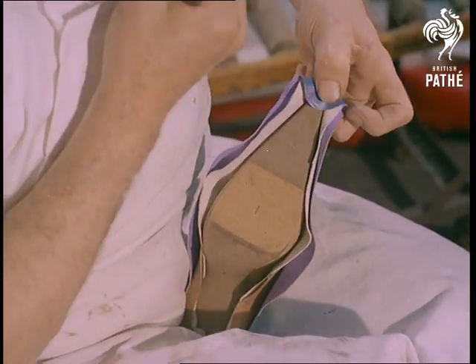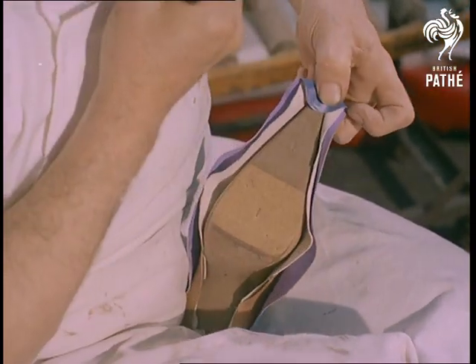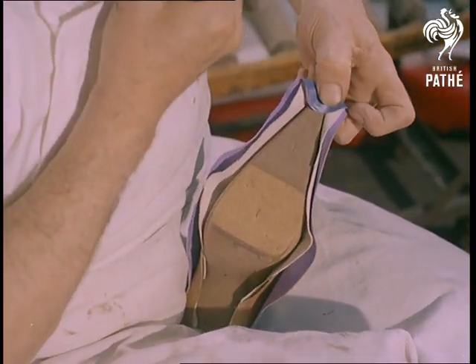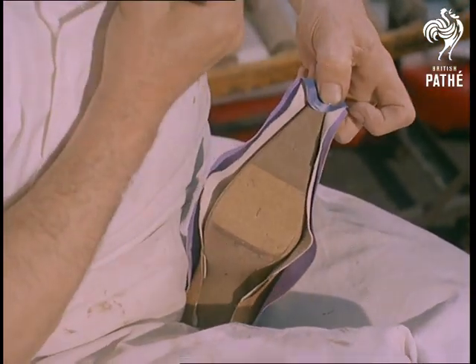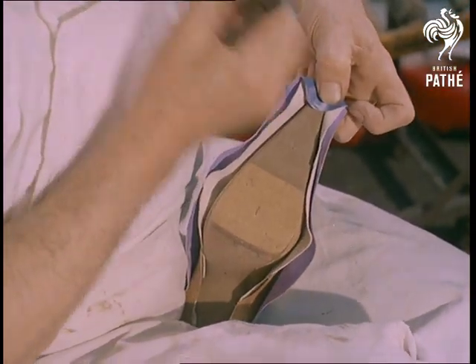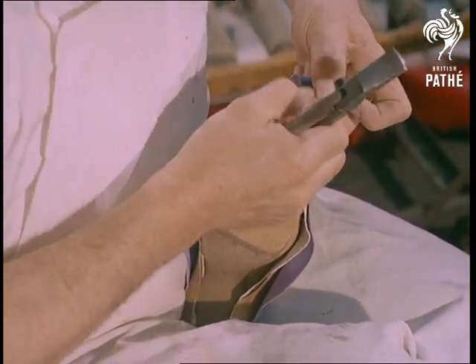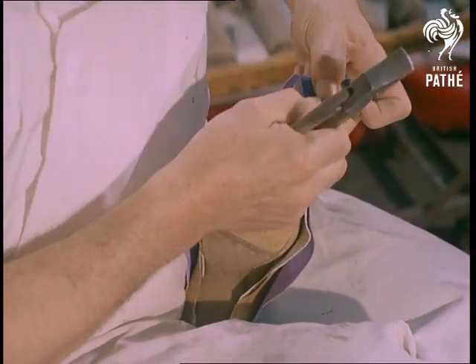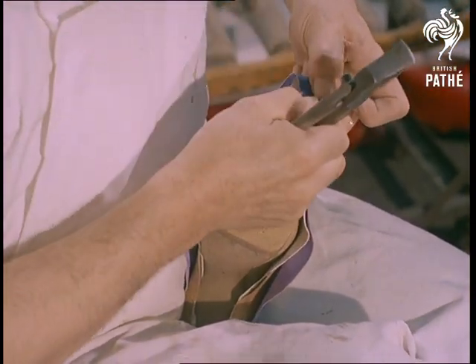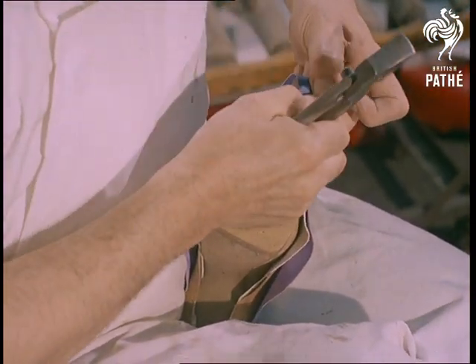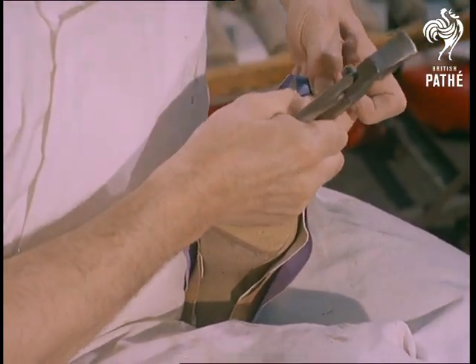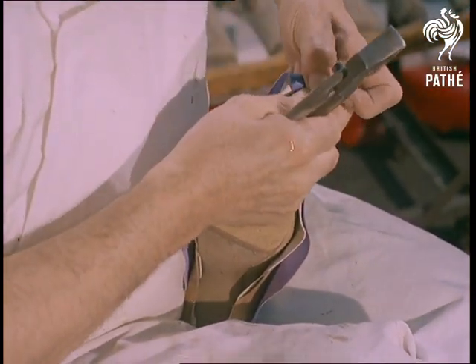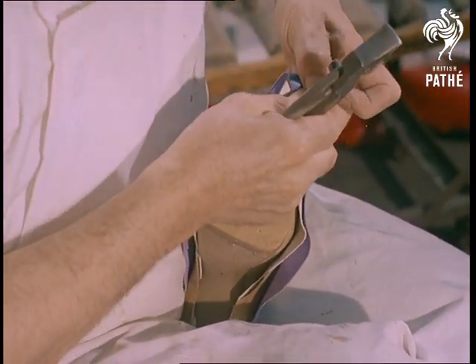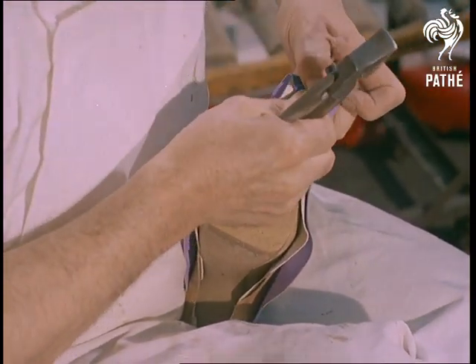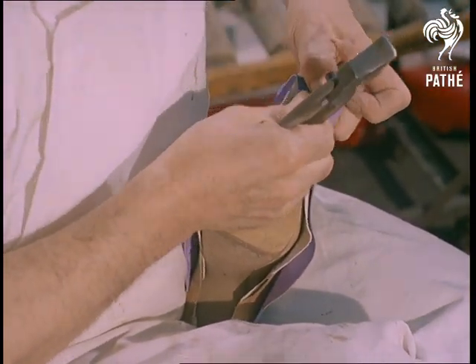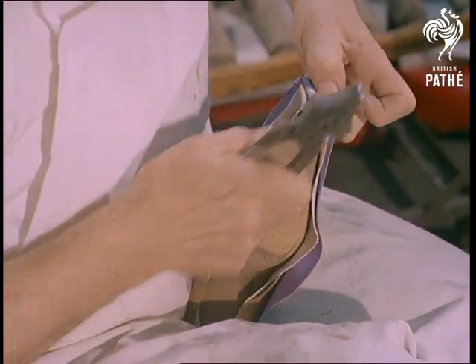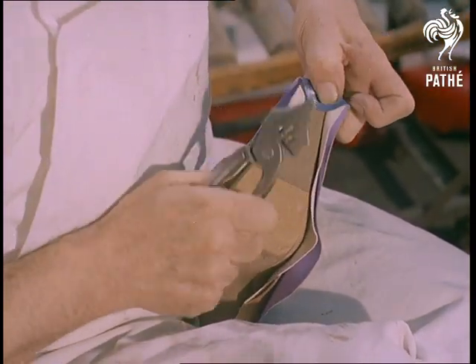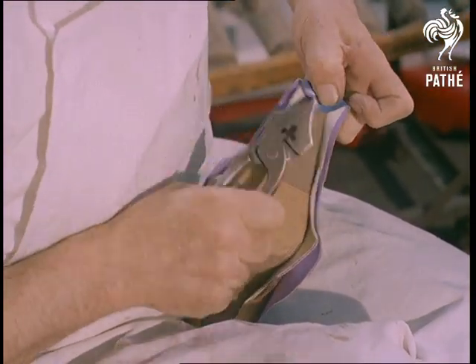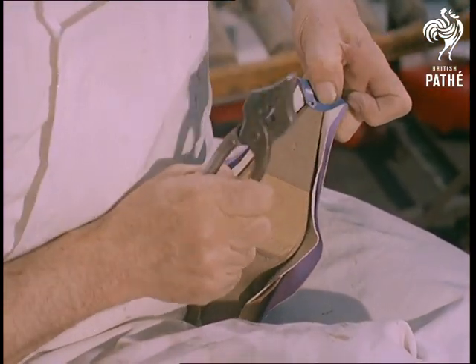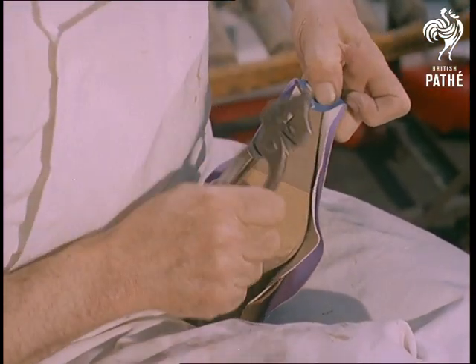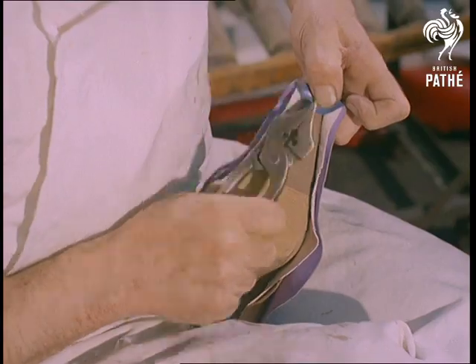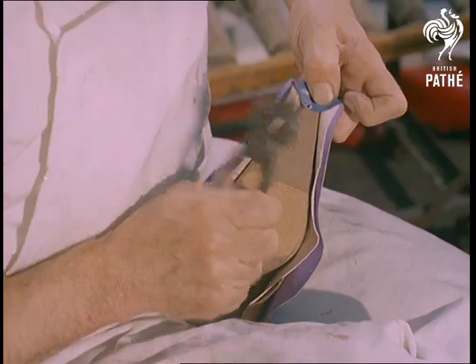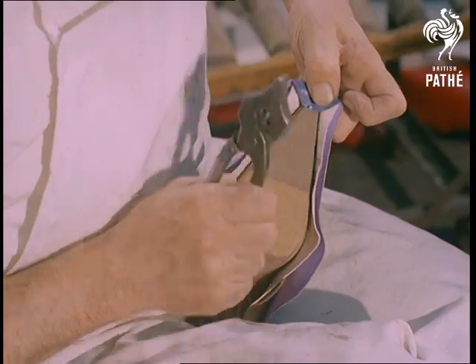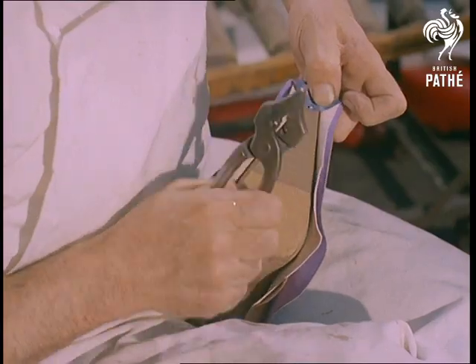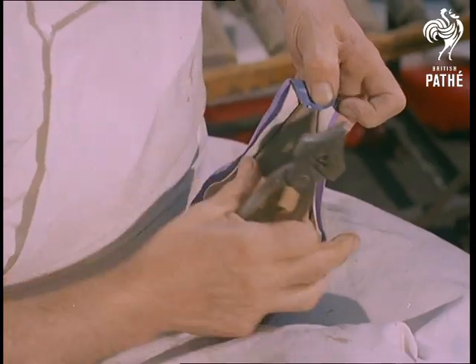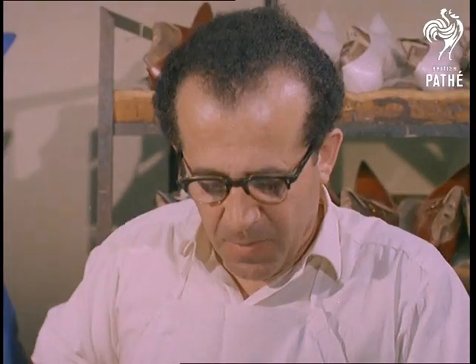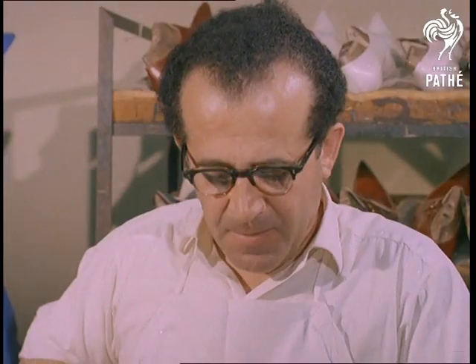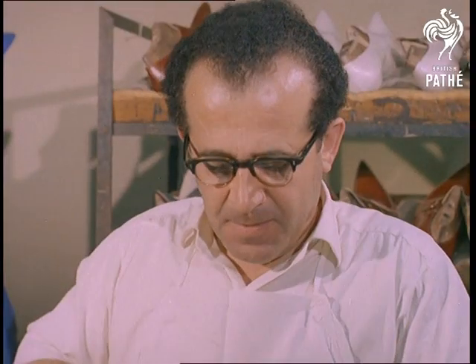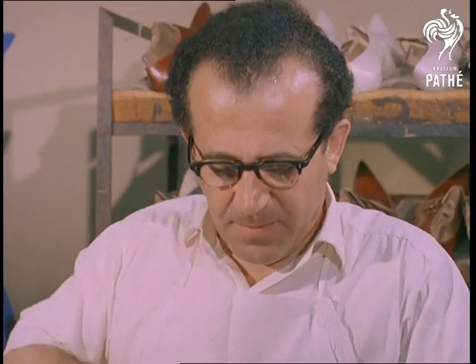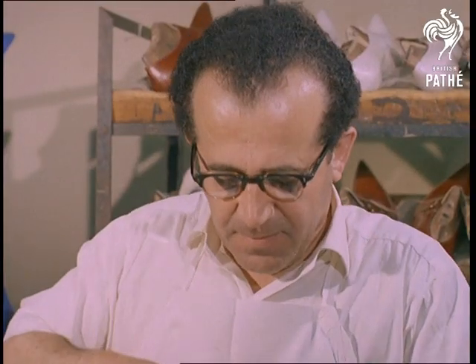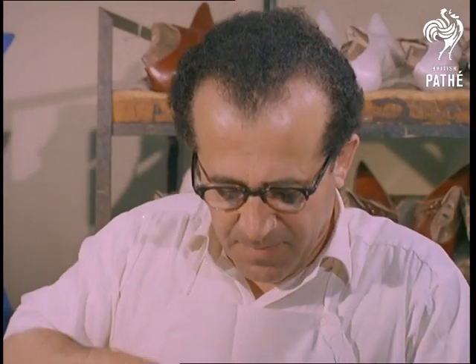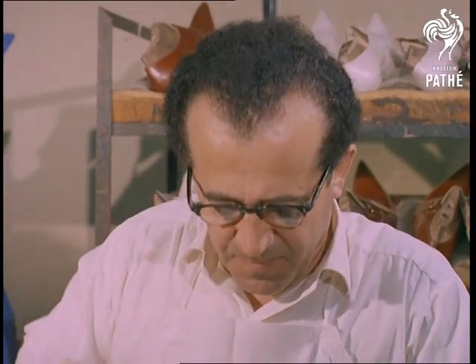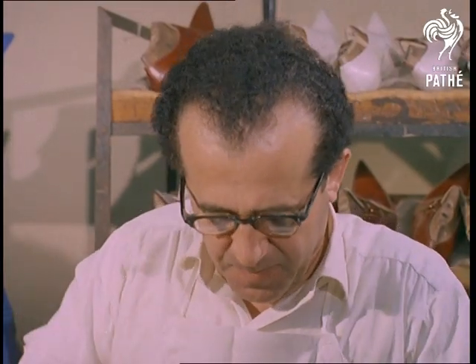Incidentally, tacking the upper into place is called lasting, and the shape becomes more apparent.